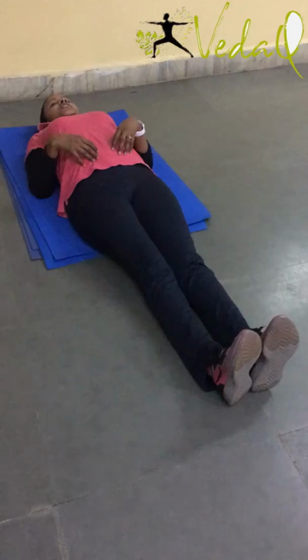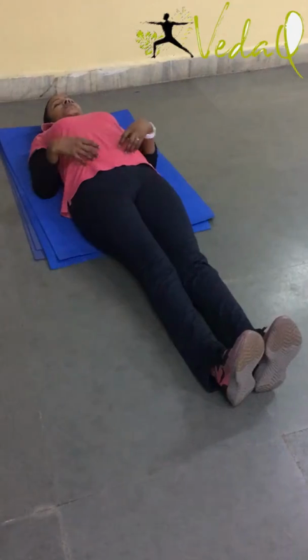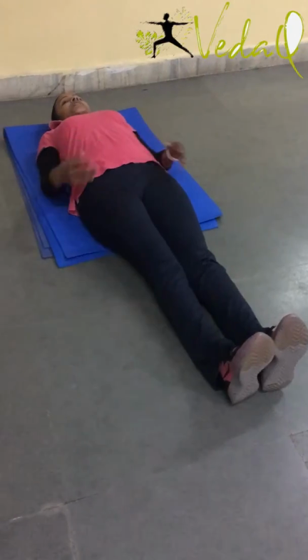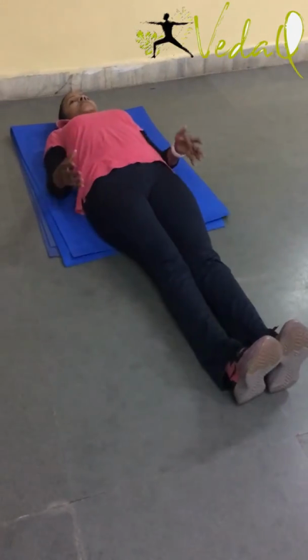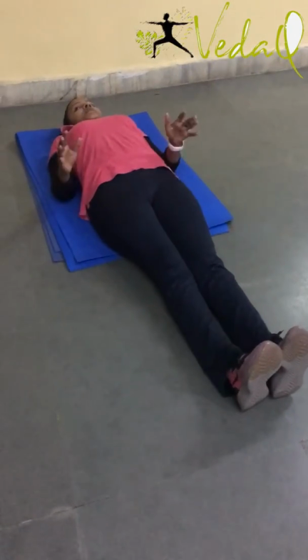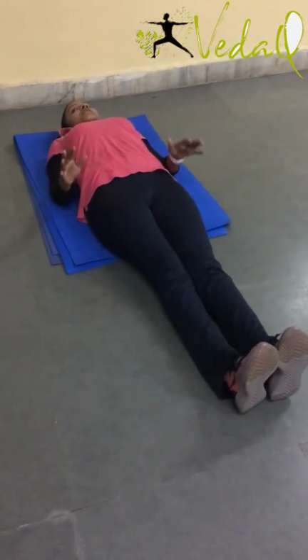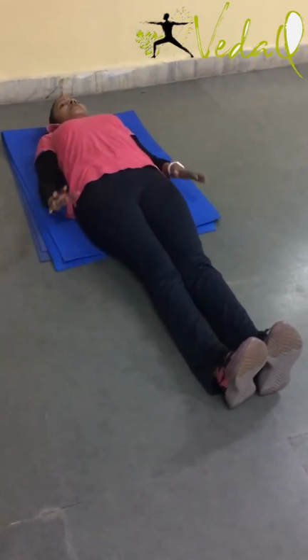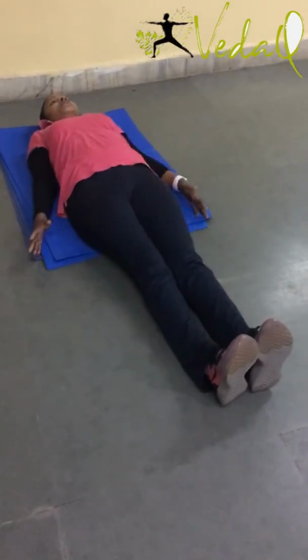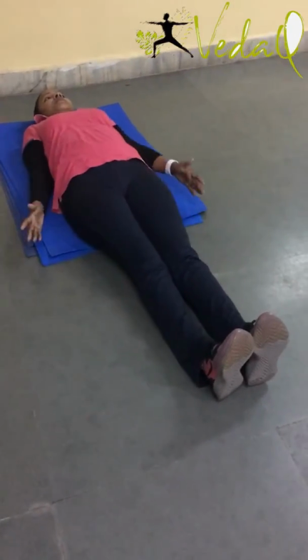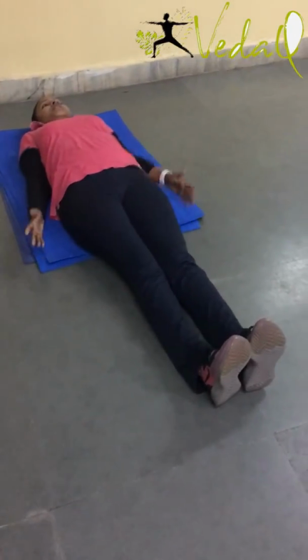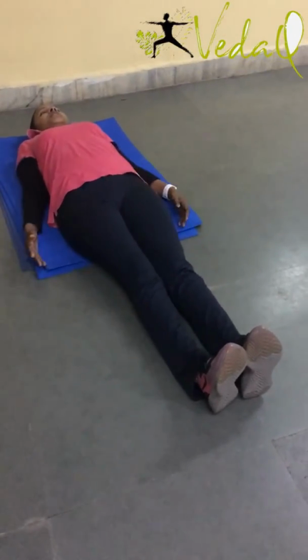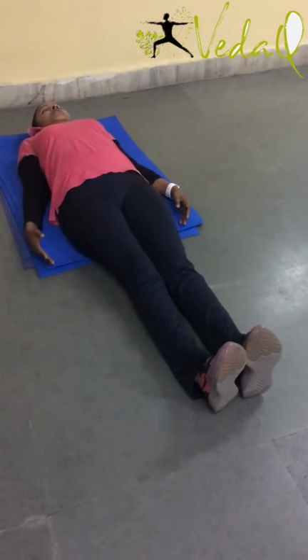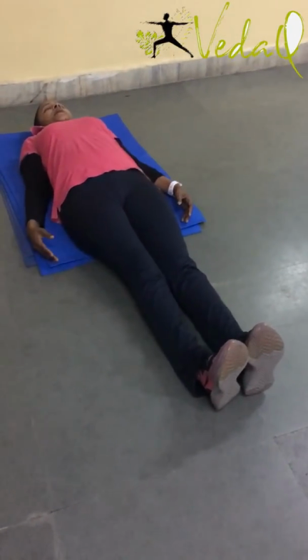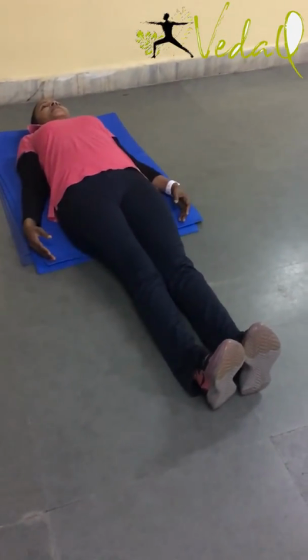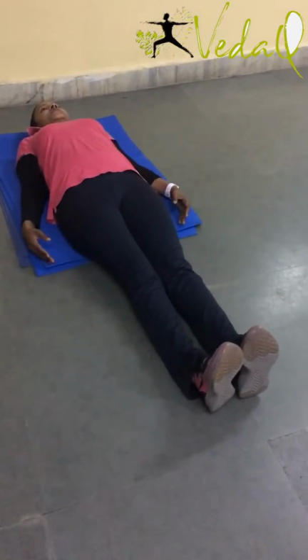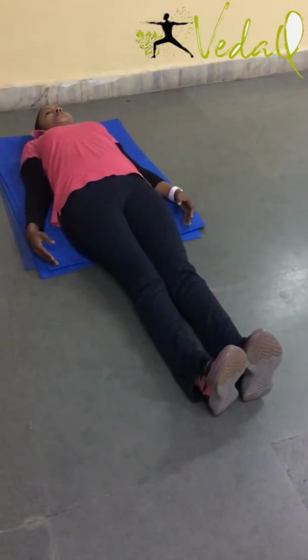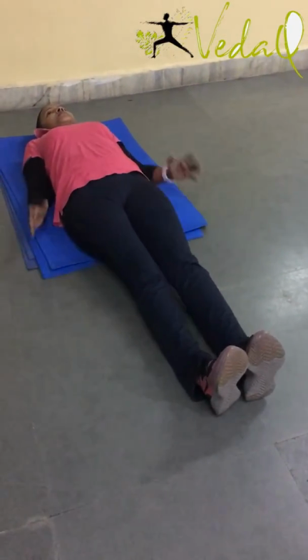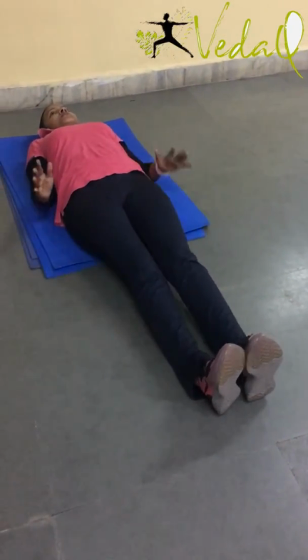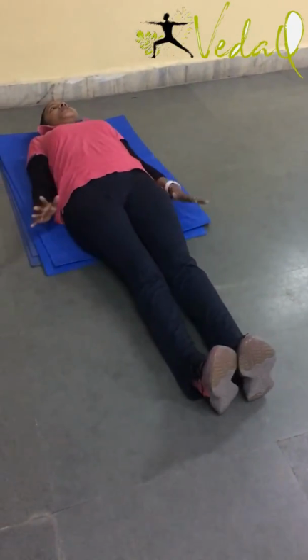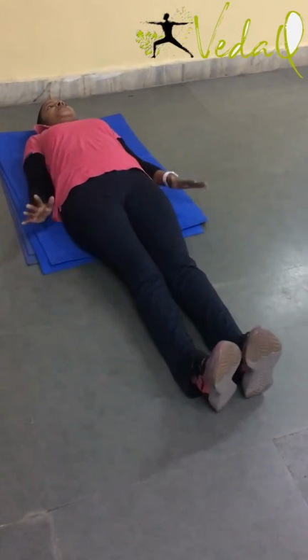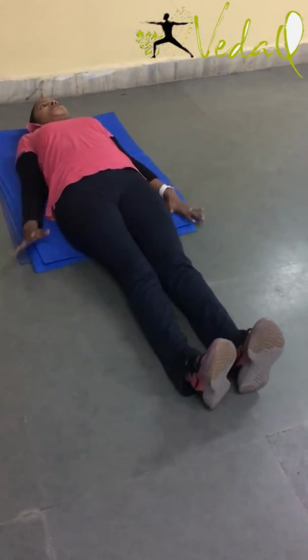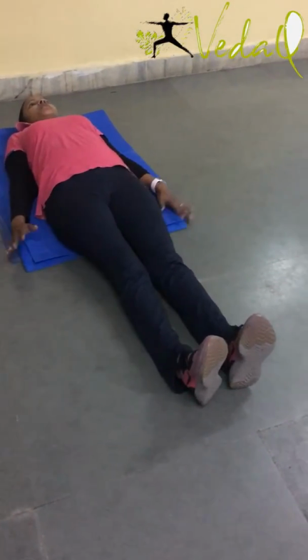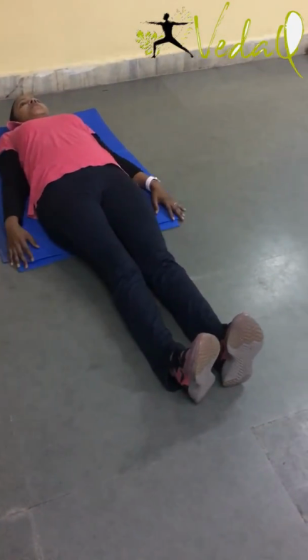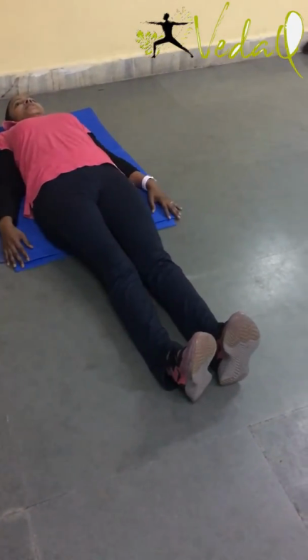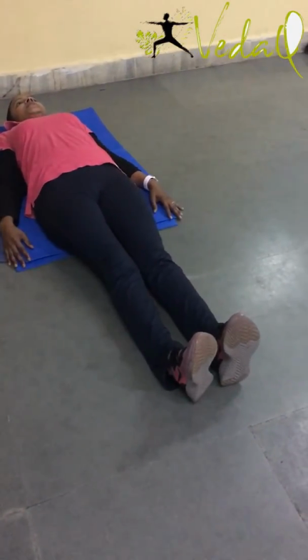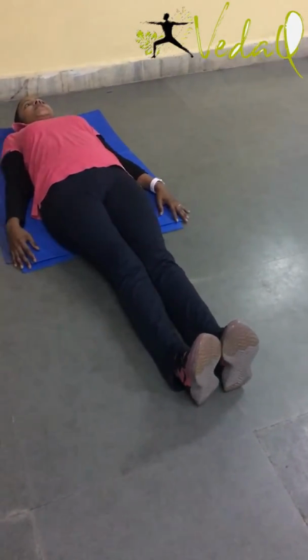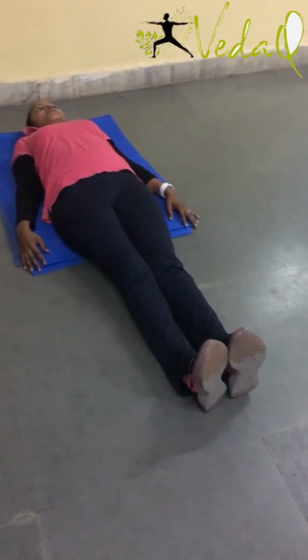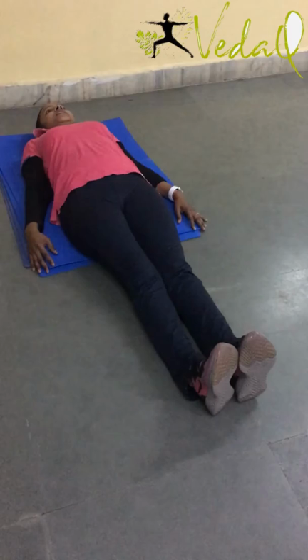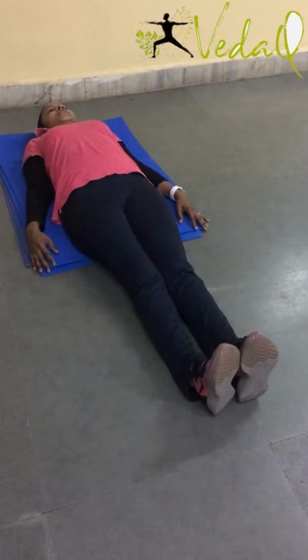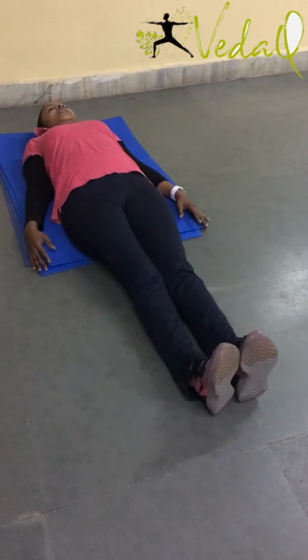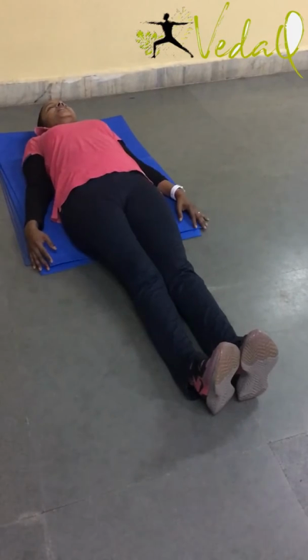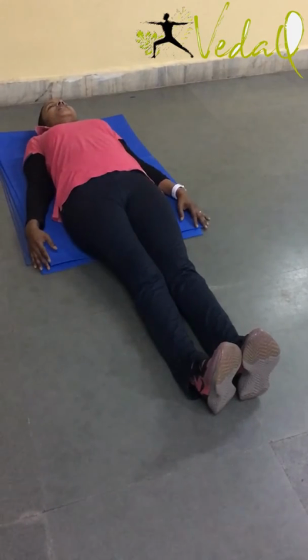Okay, so that the back is literally stuck on the mat. Let's start. Inhale here.